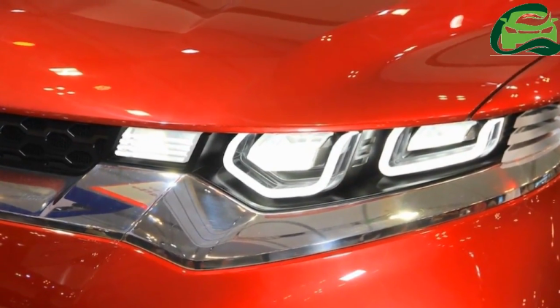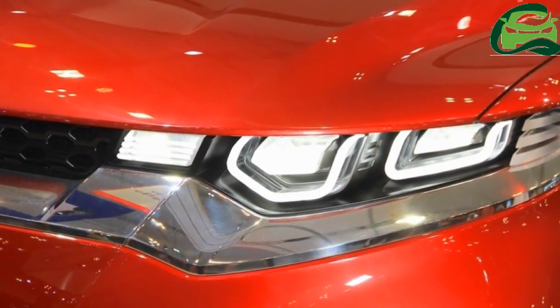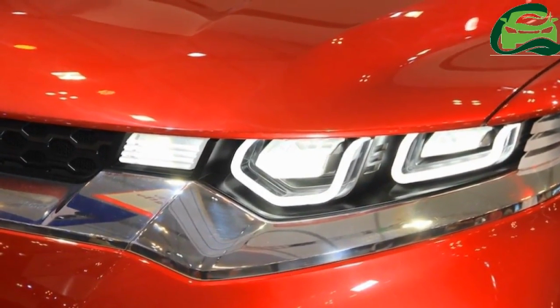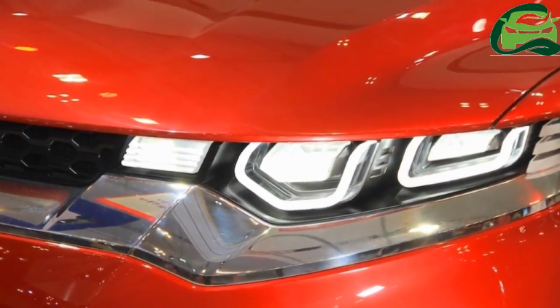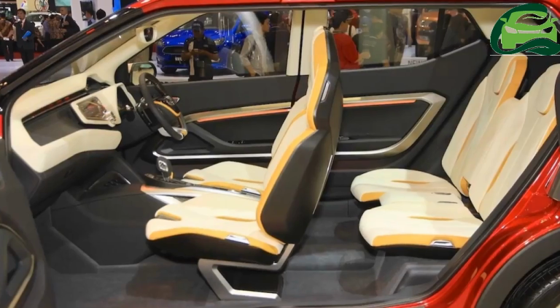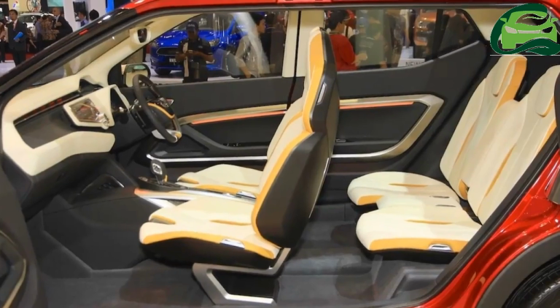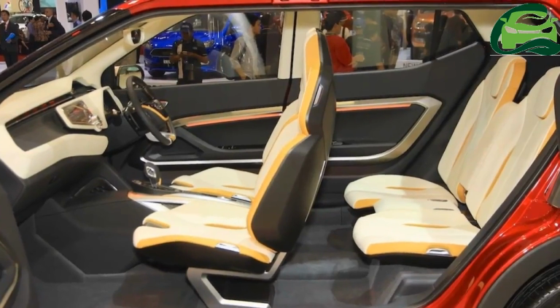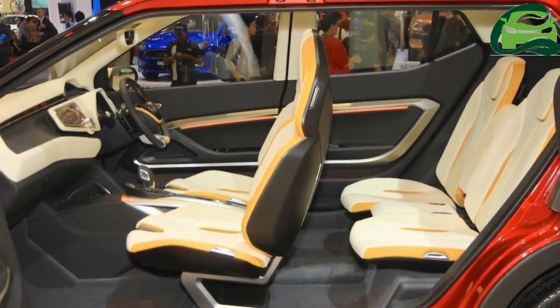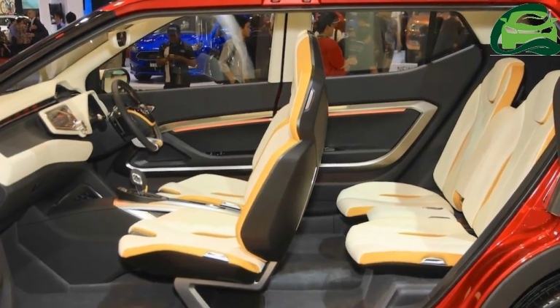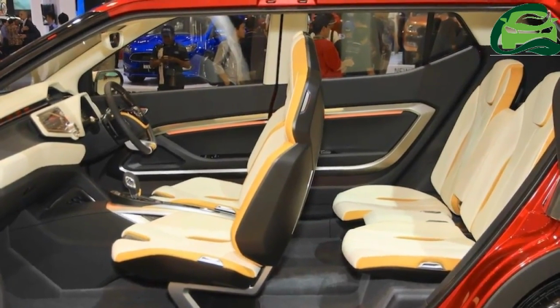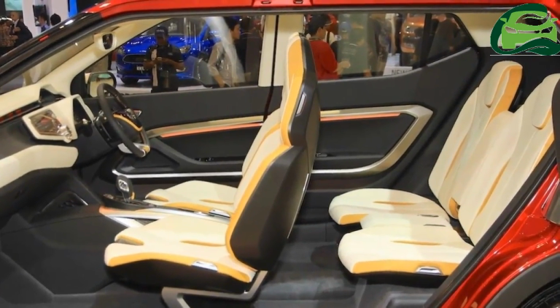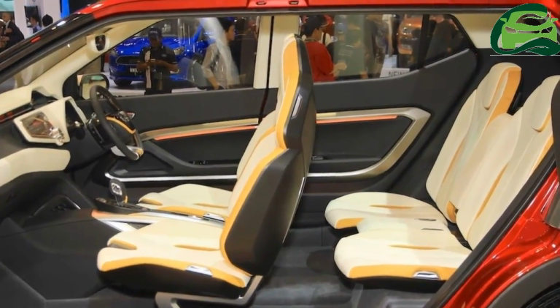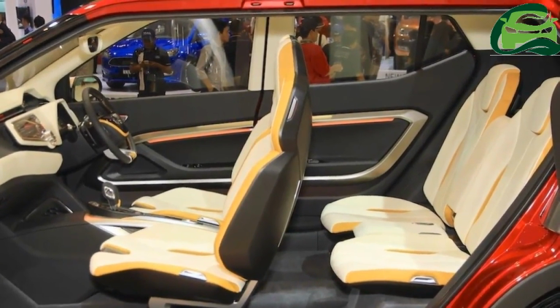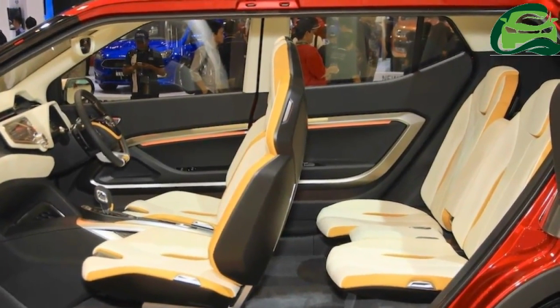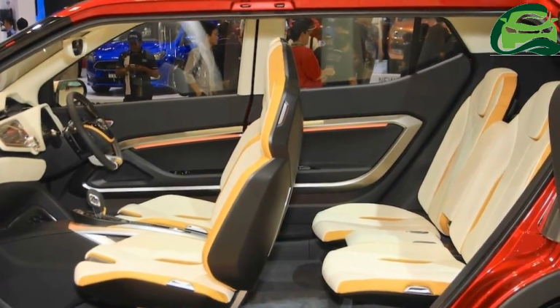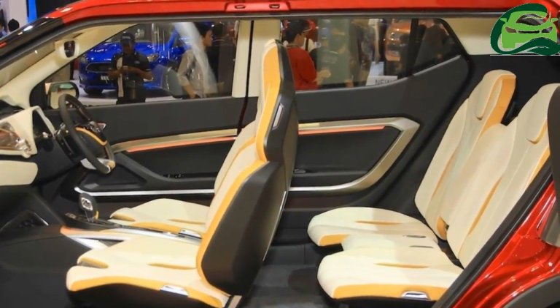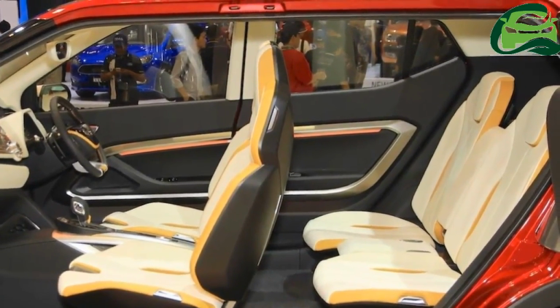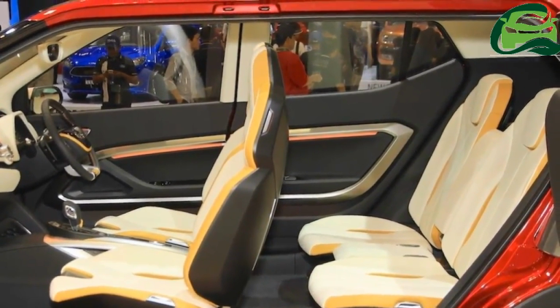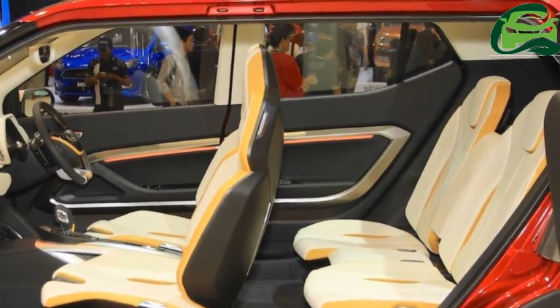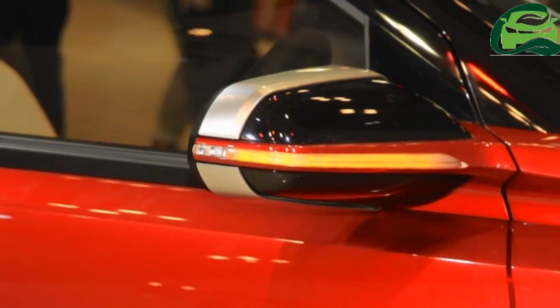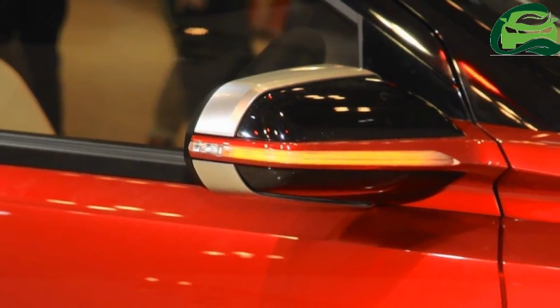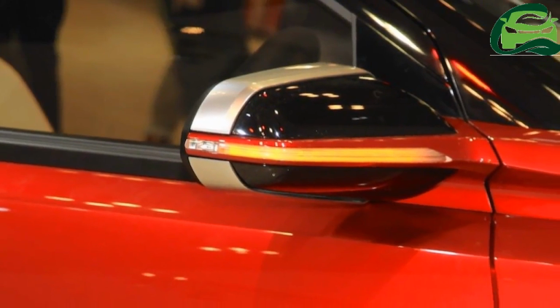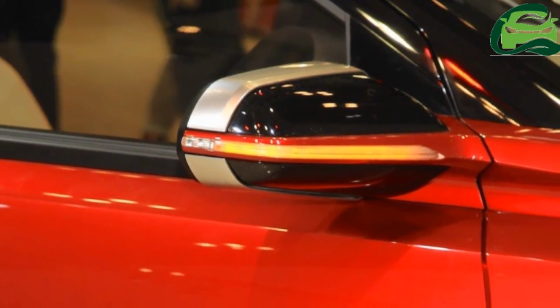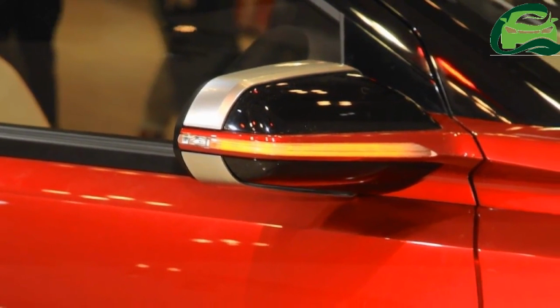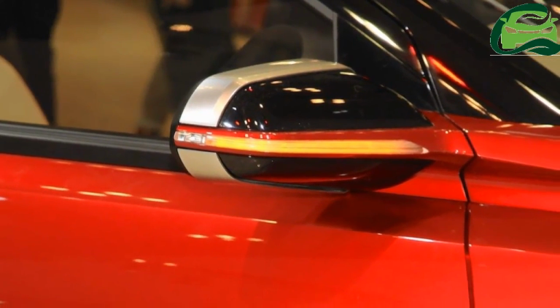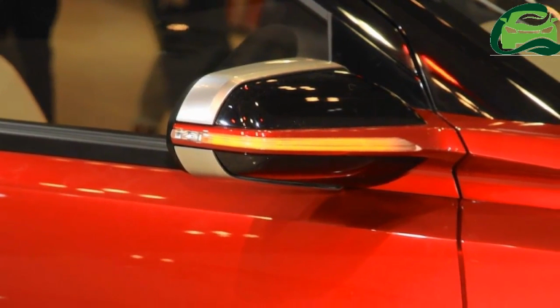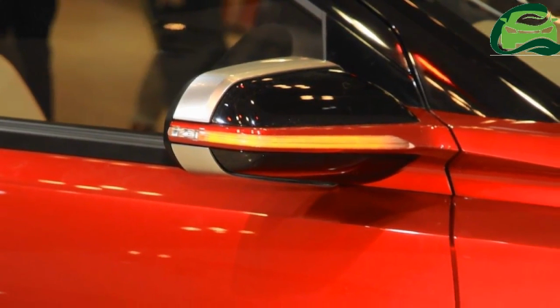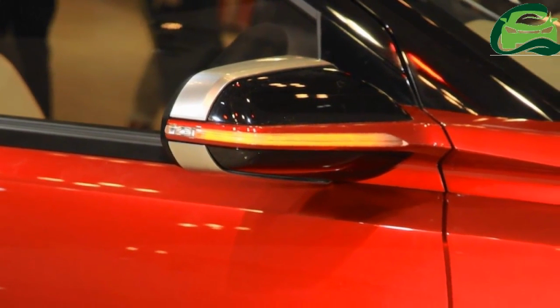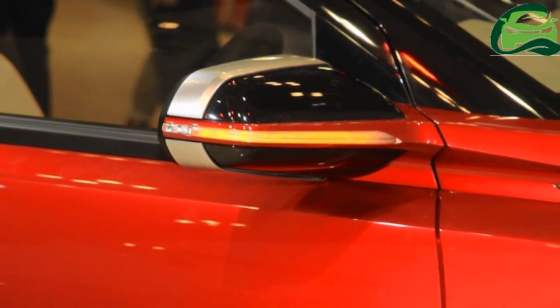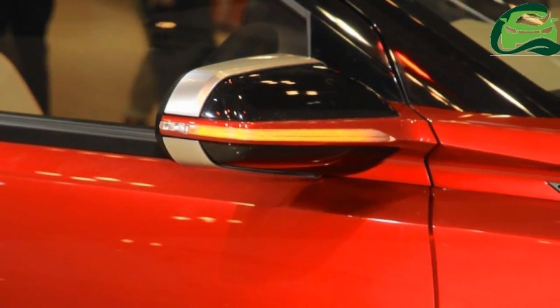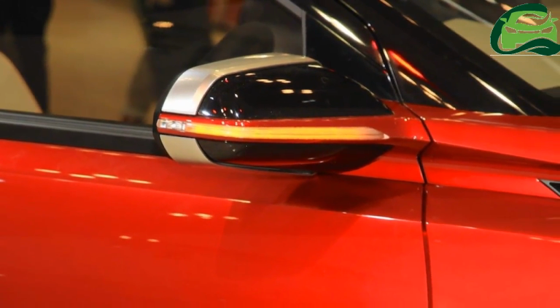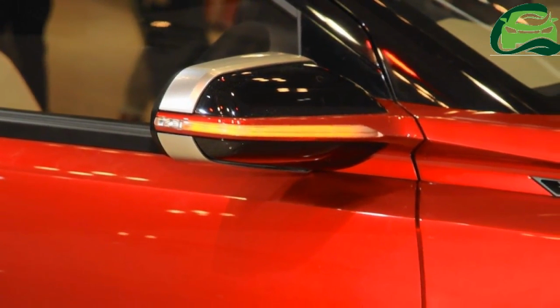The suicide doors for the rear cabin will also not make it to the production car, as they are expensive and impractical.